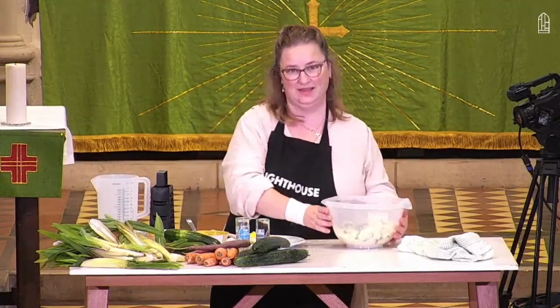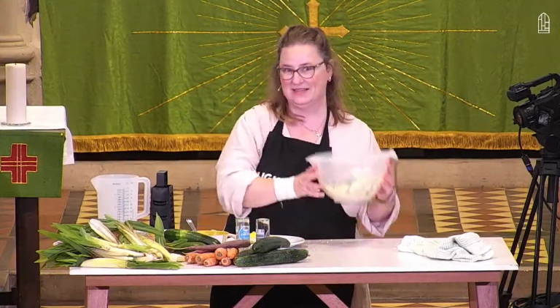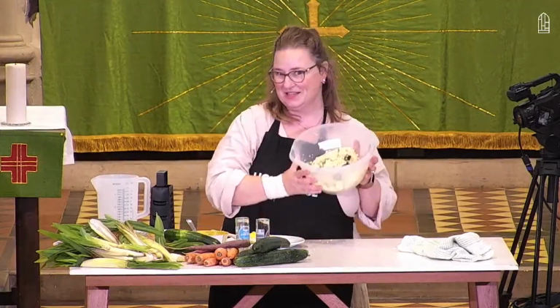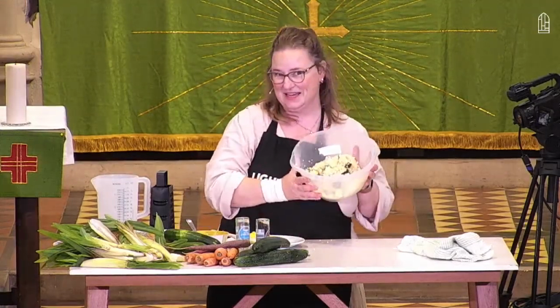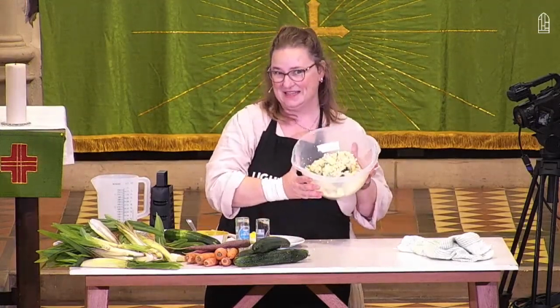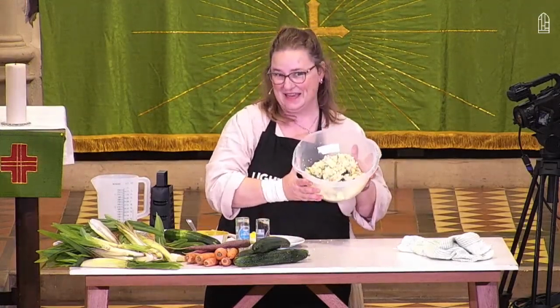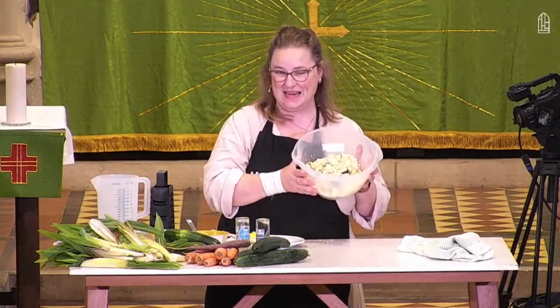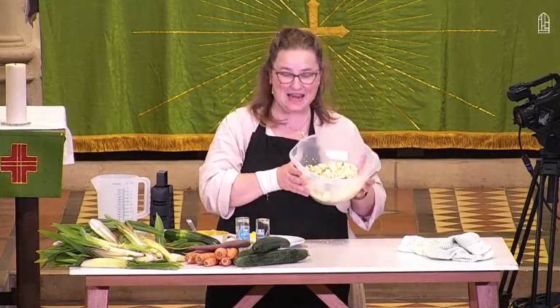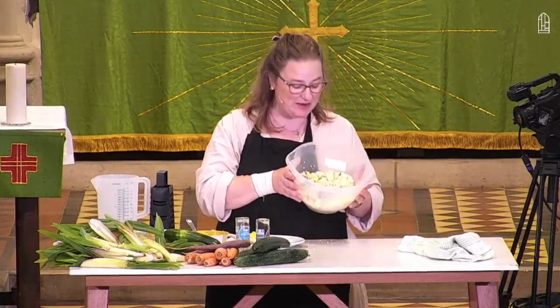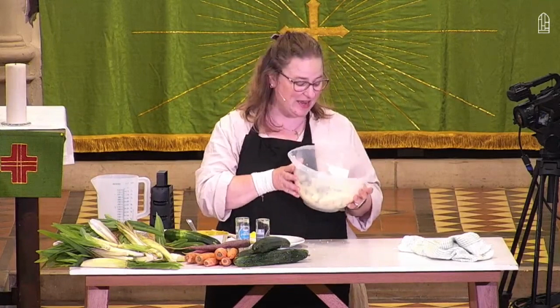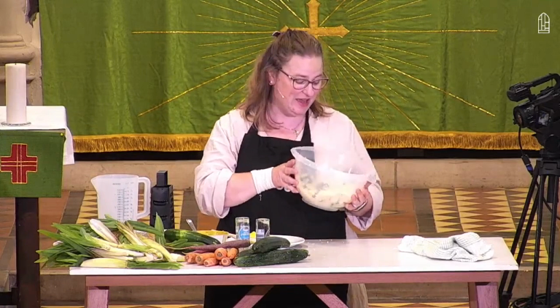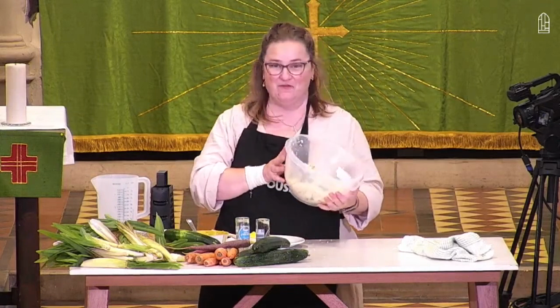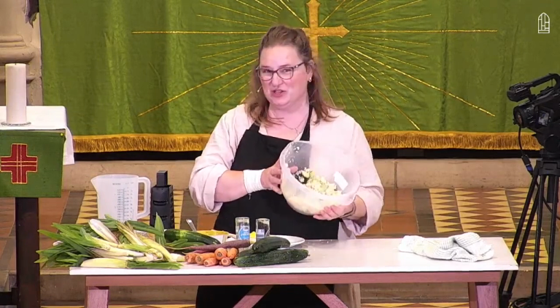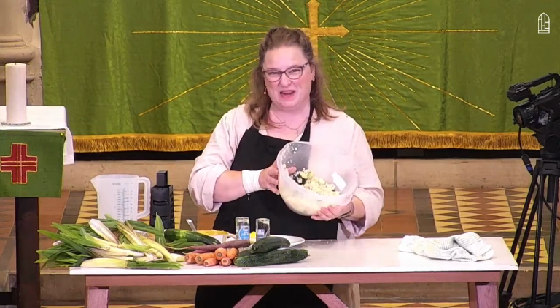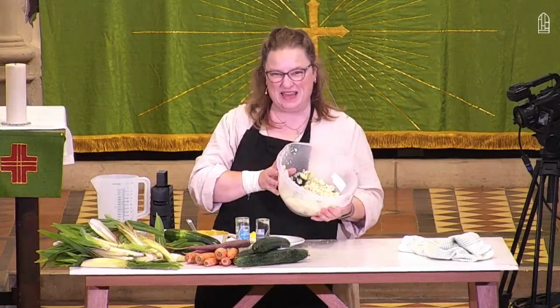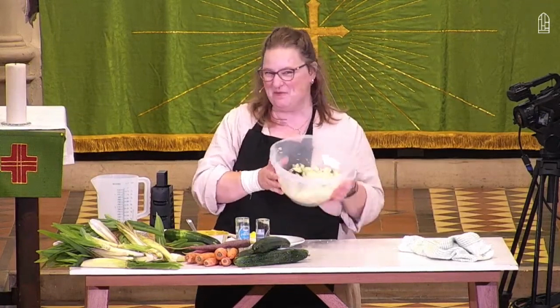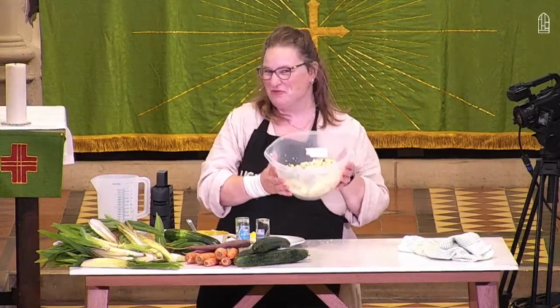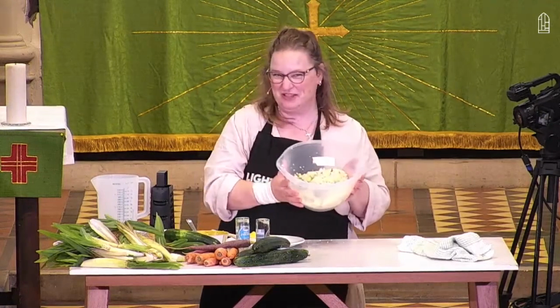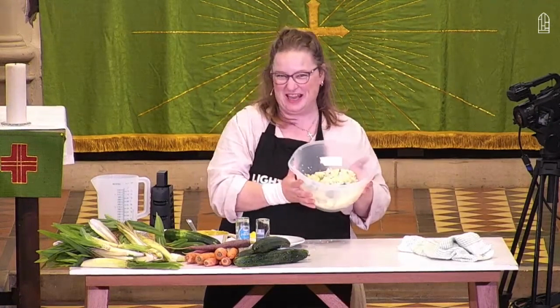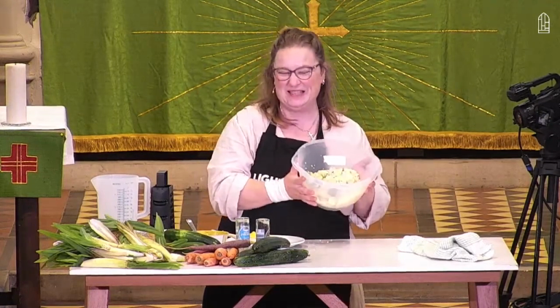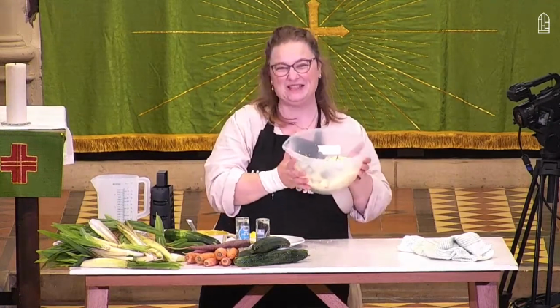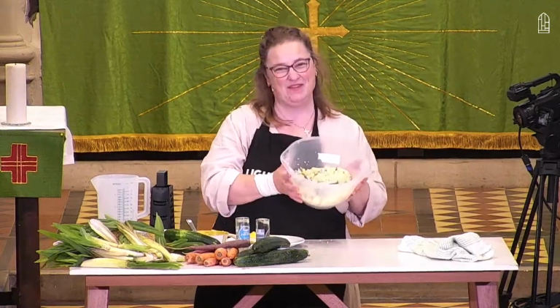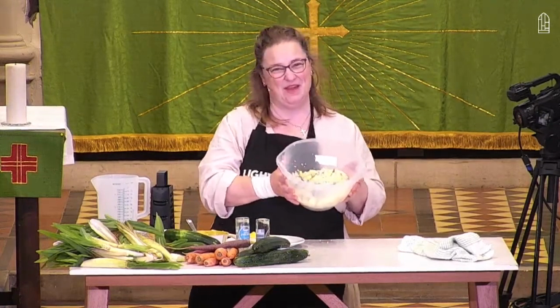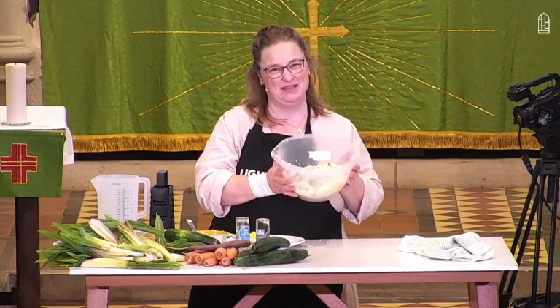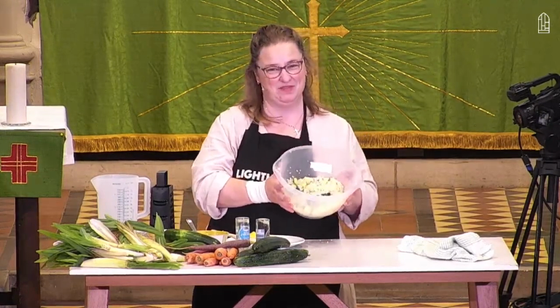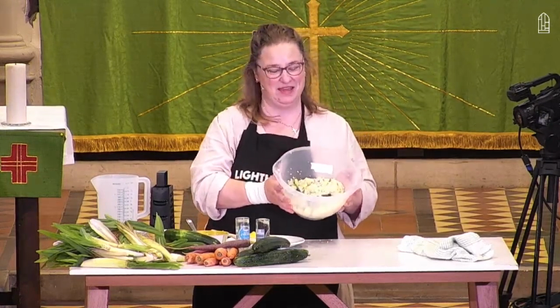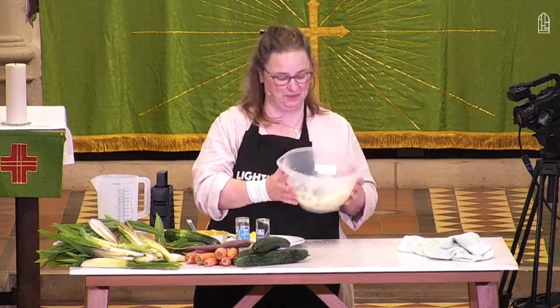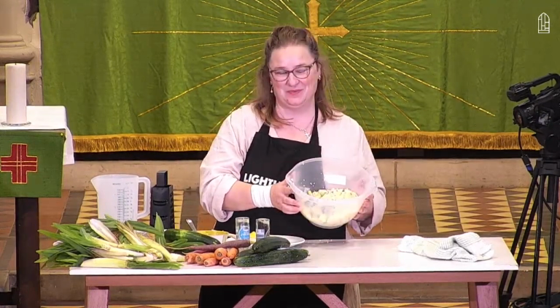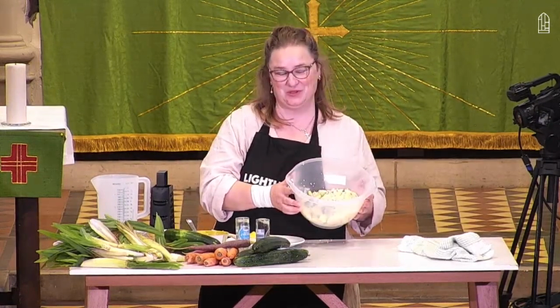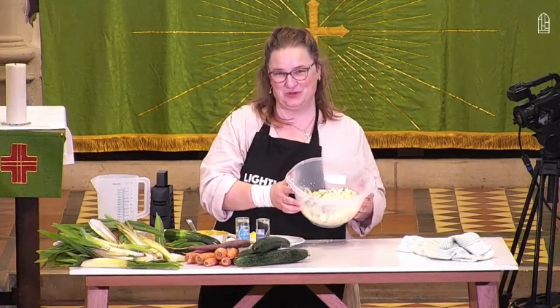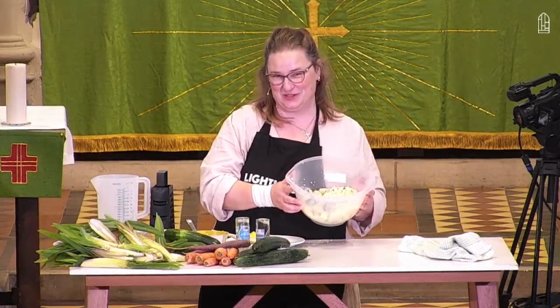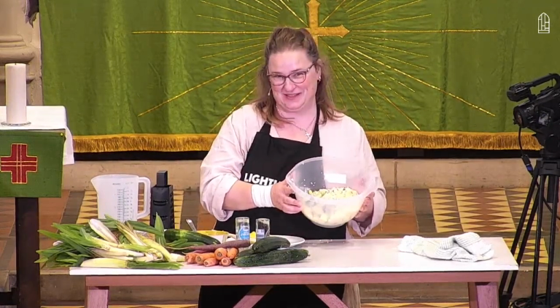Deliciously zingy, lemony, vegetabley, fruity, very very summery bejewelled couscous.